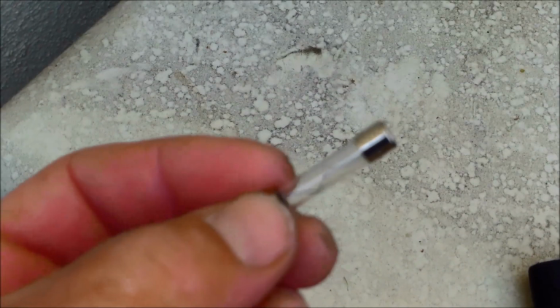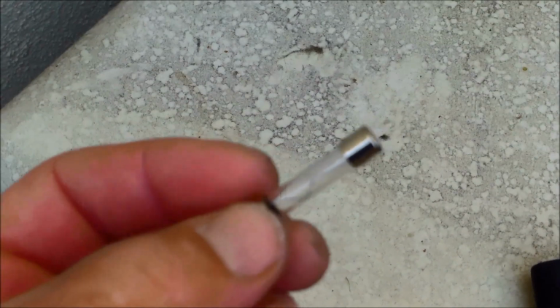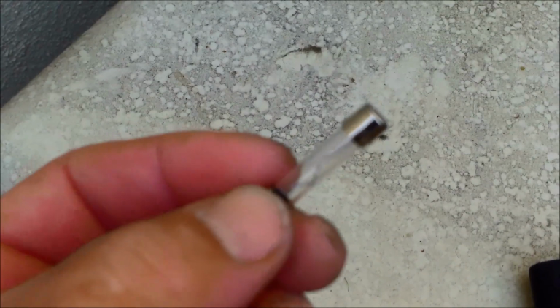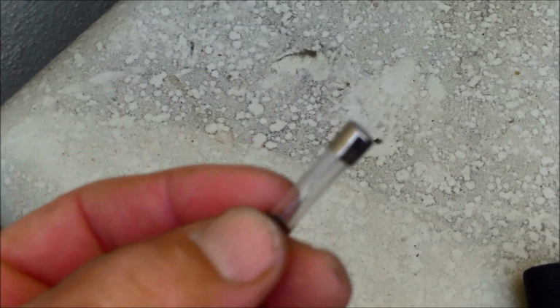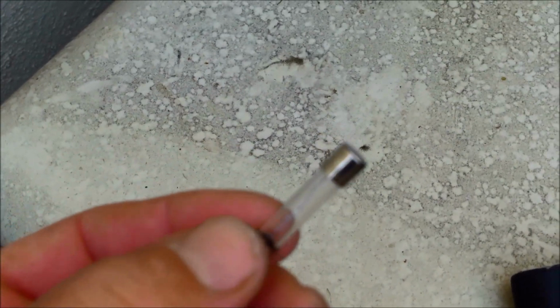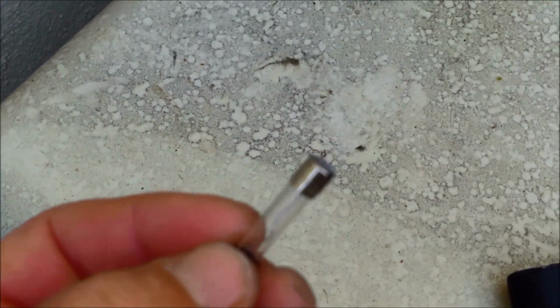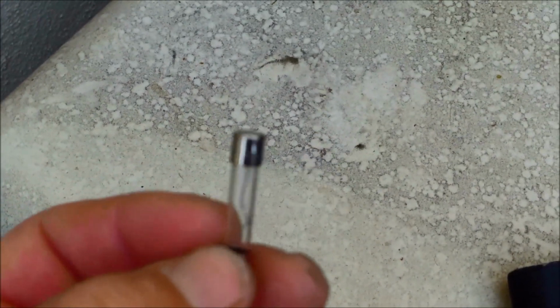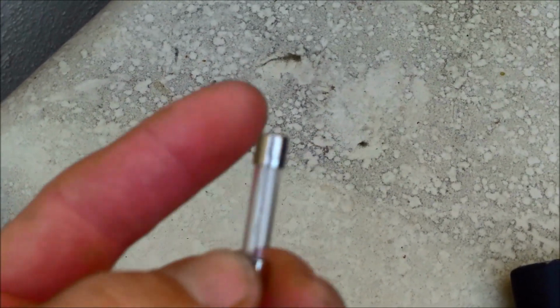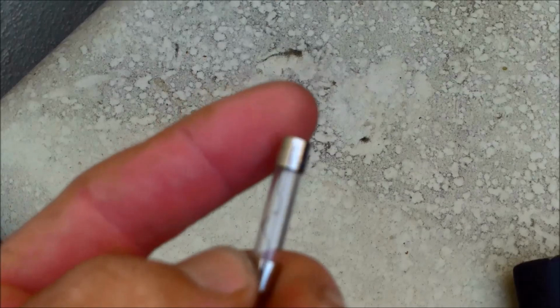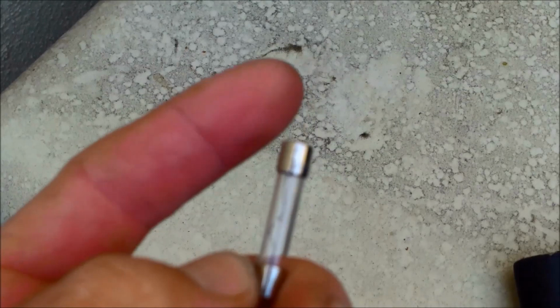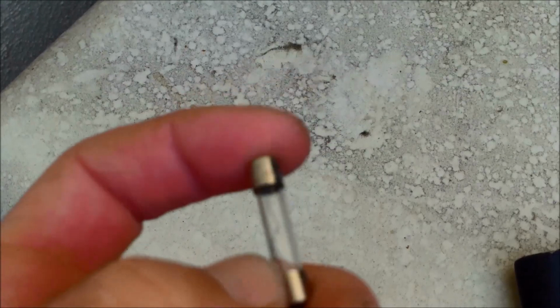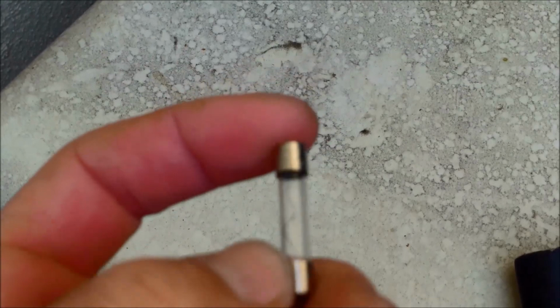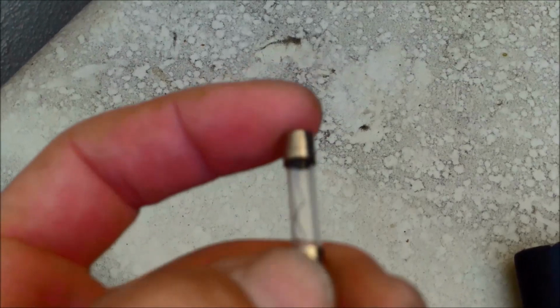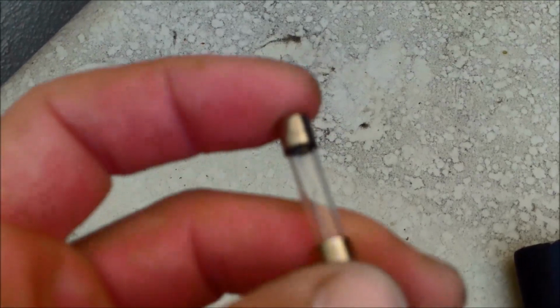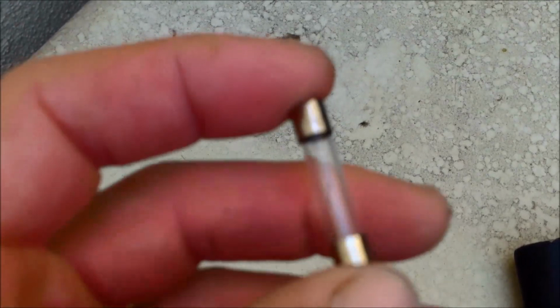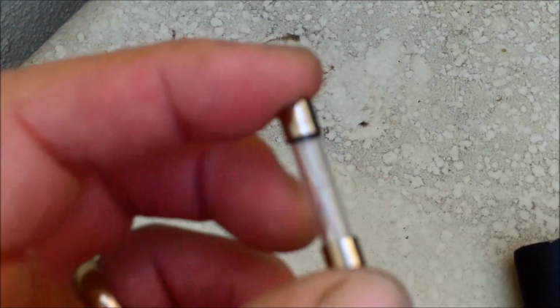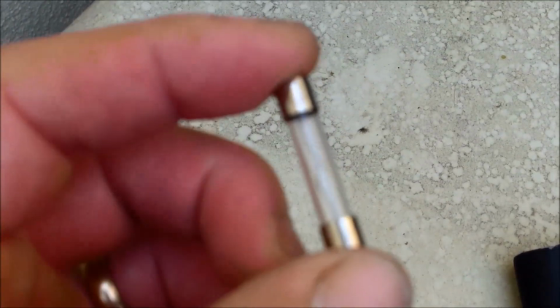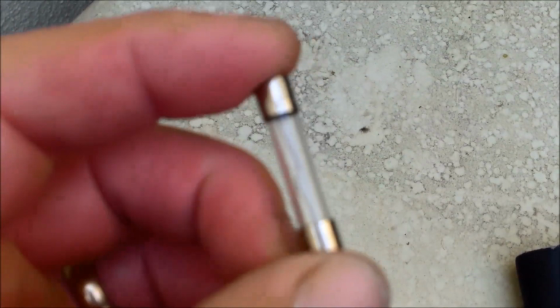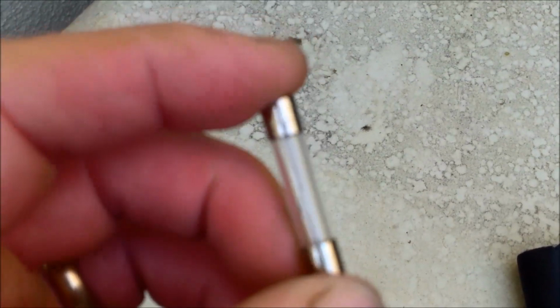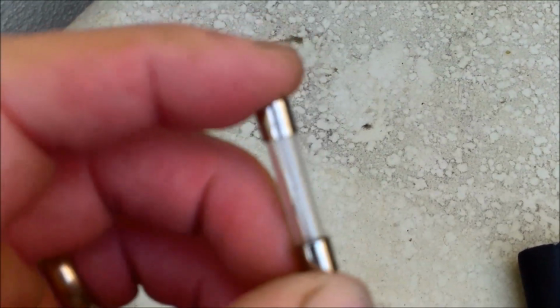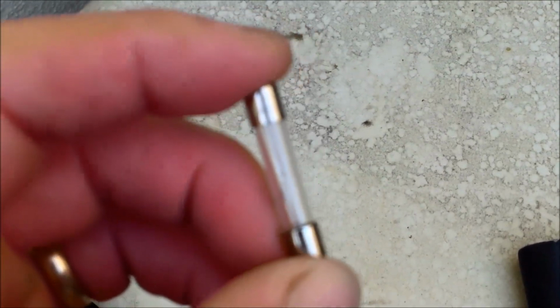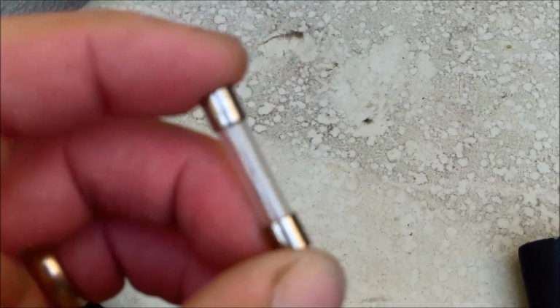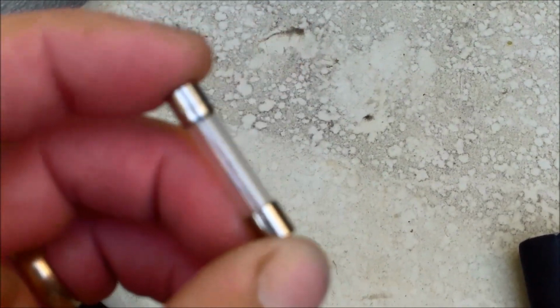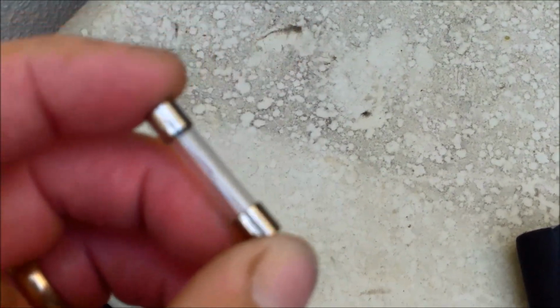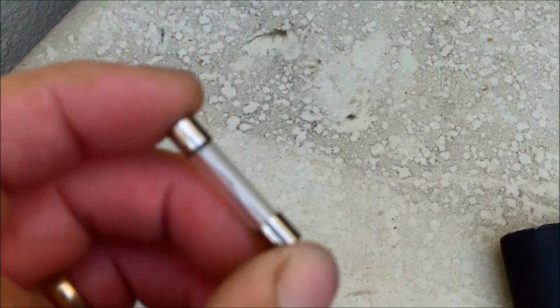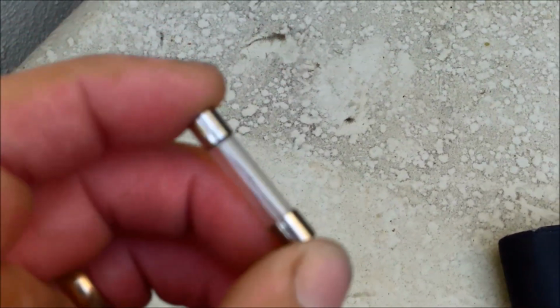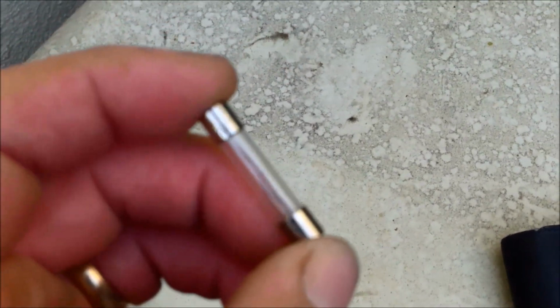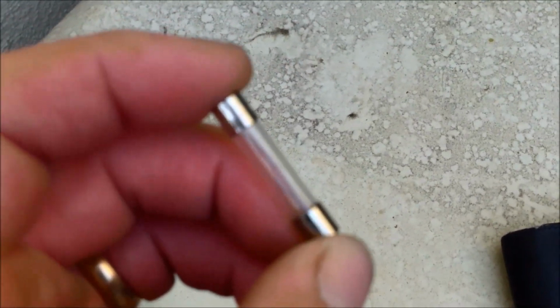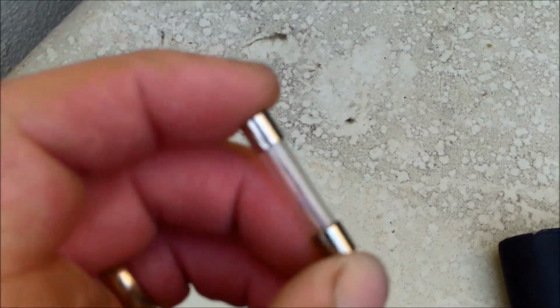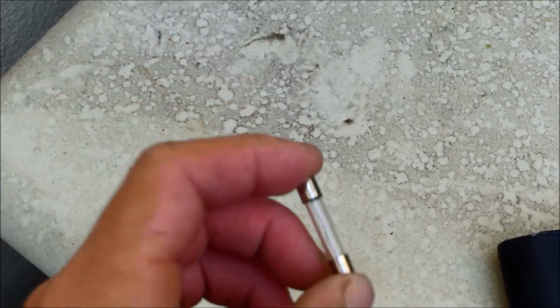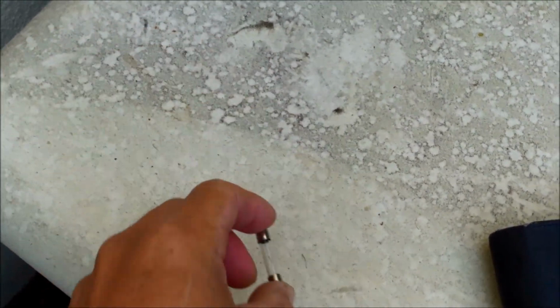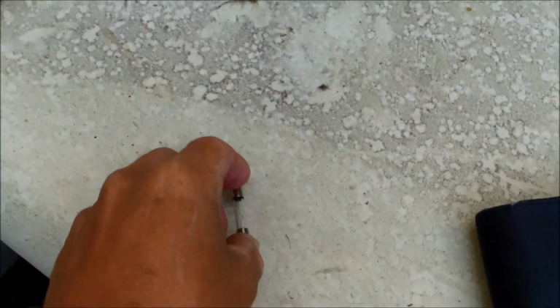This is what you're looking for when you look at the fuse to see if it's broken — you can see that inside there it's not connected together. It's going to snap.